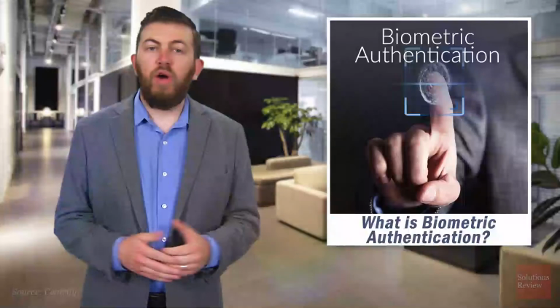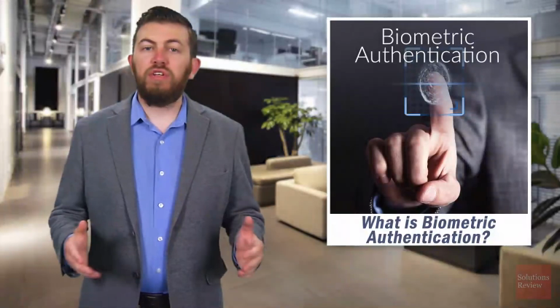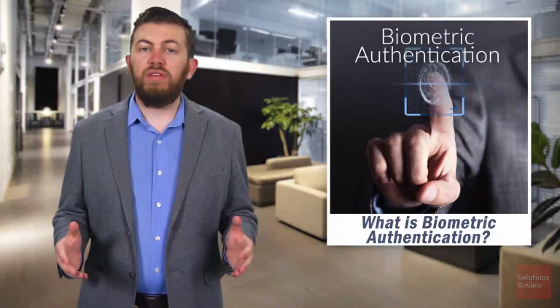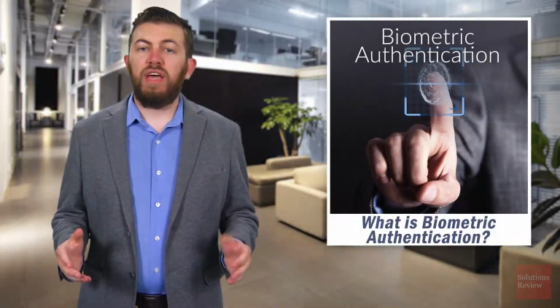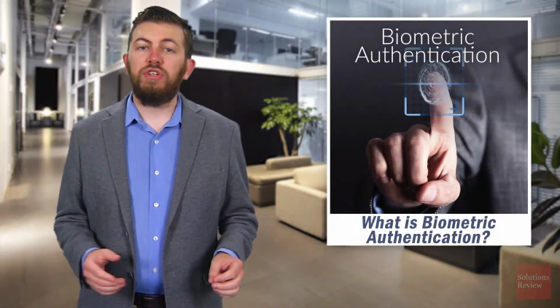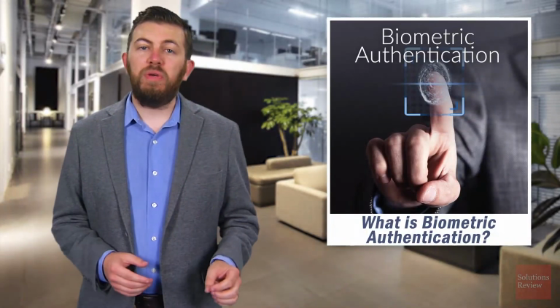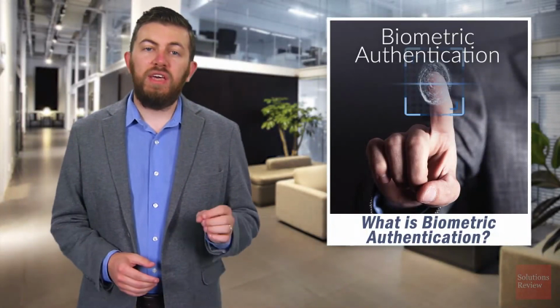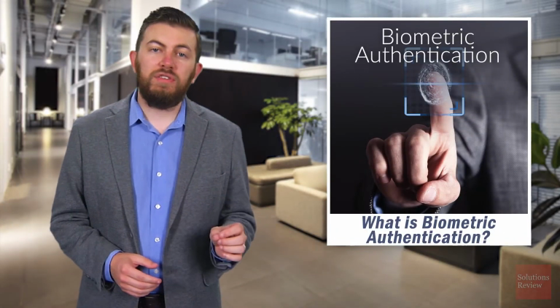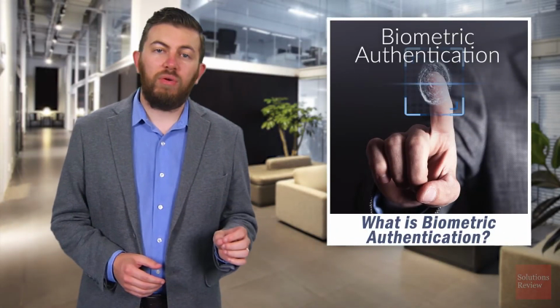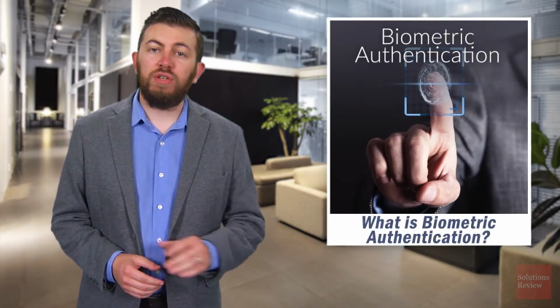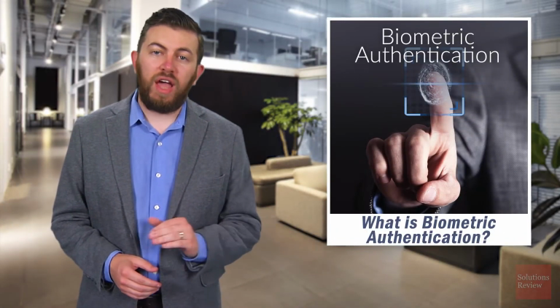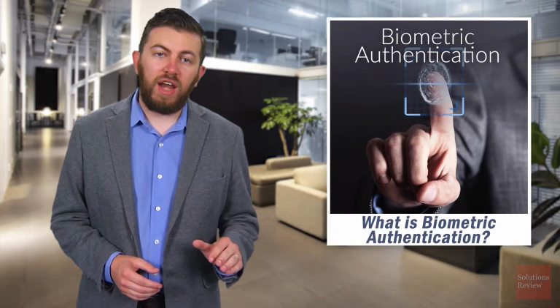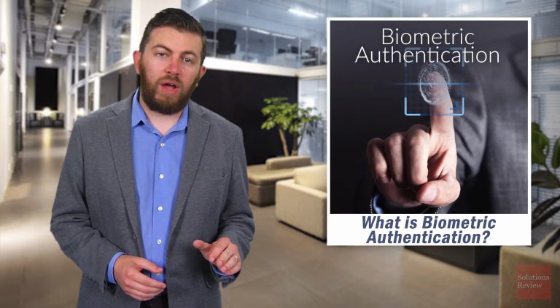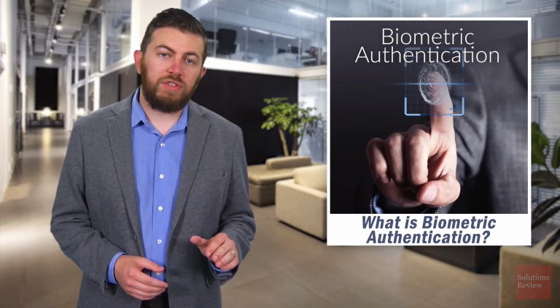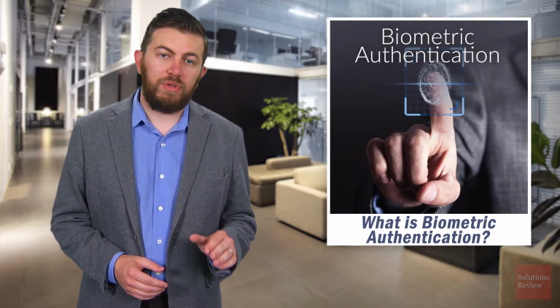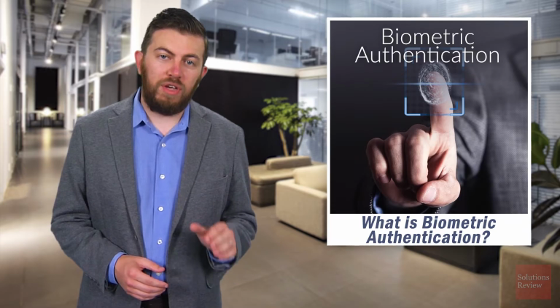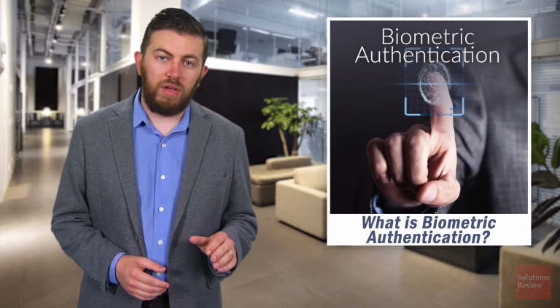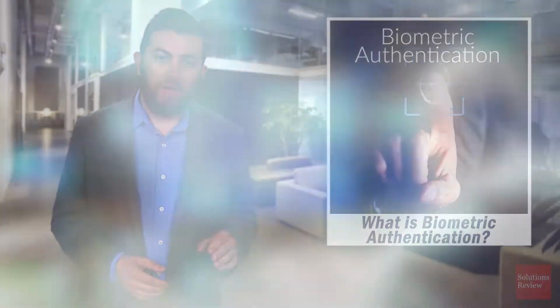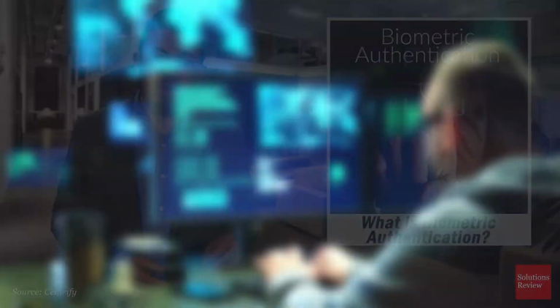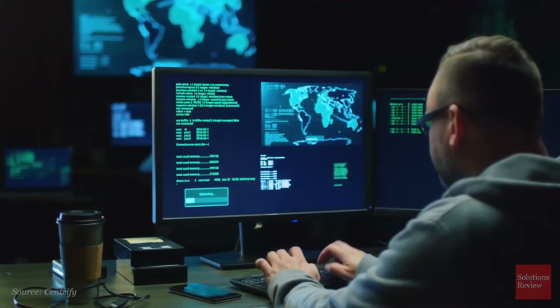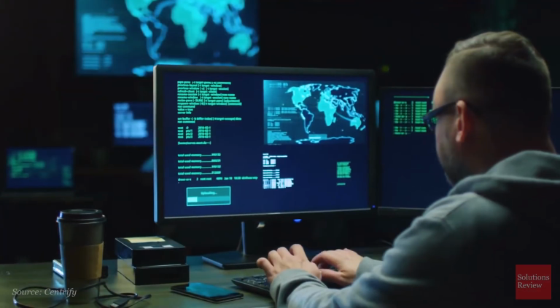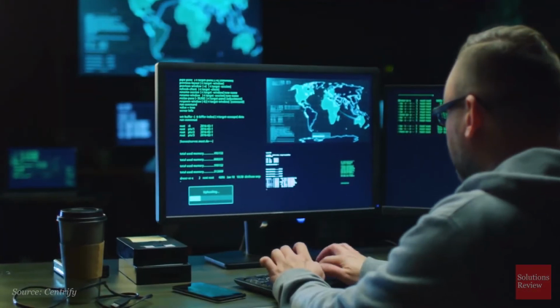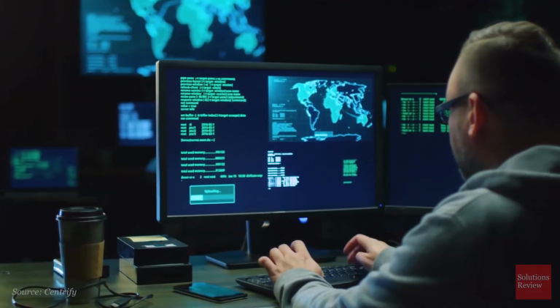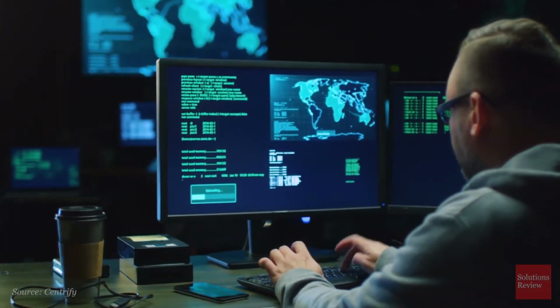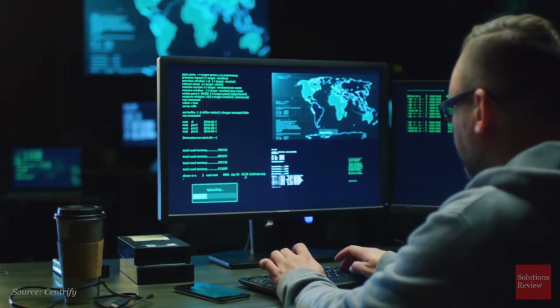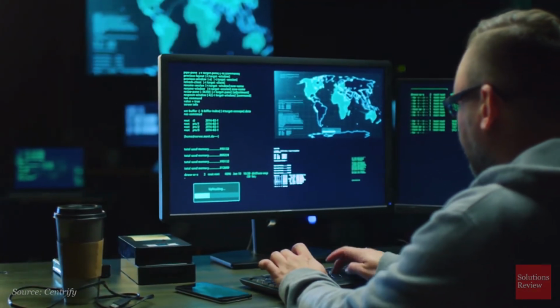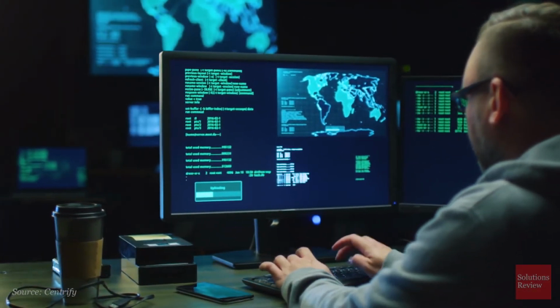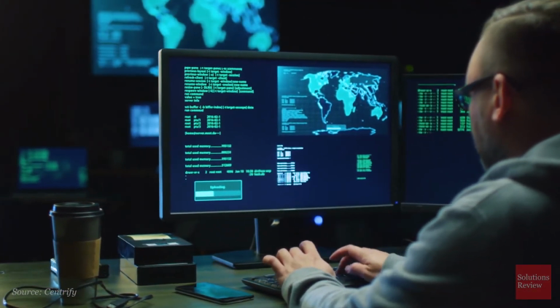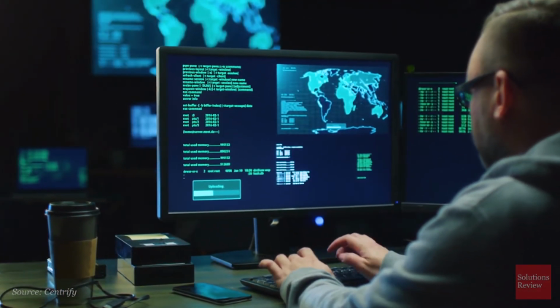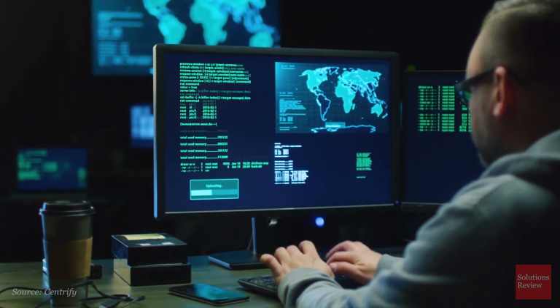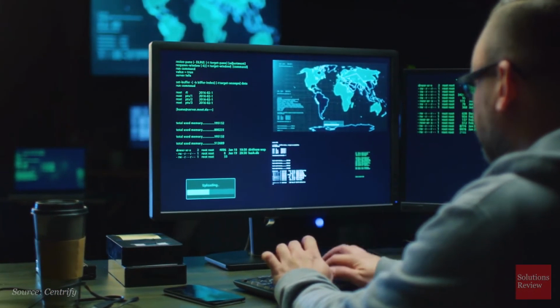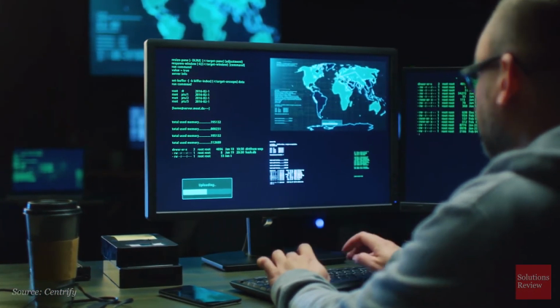Biometric authentication should be a key consideration for any enterprise's cybersecurity, but it should only serve as a part of your overall identity management platform.